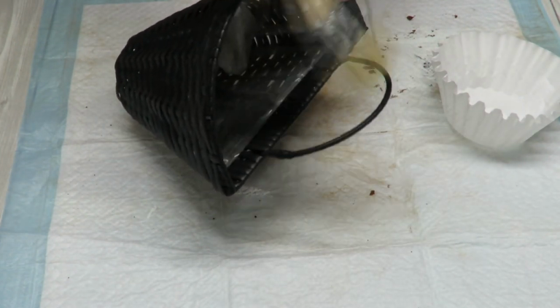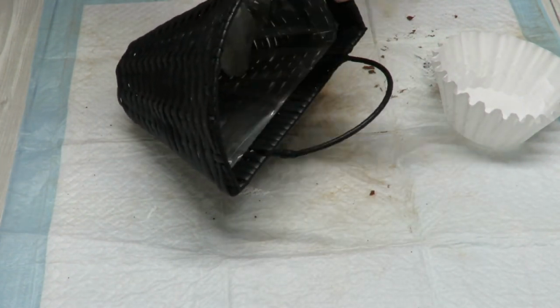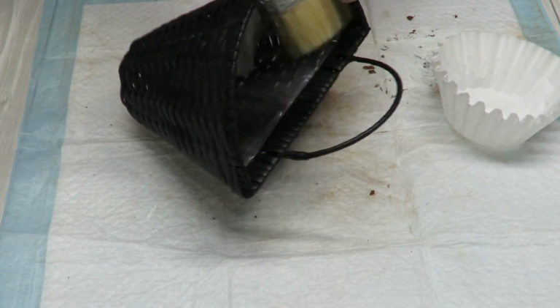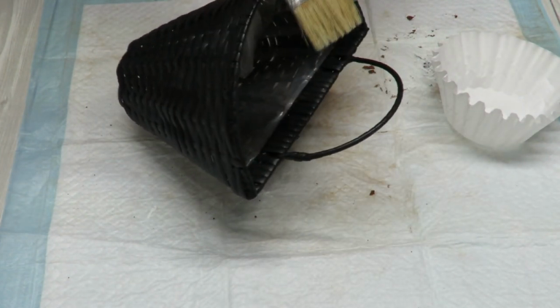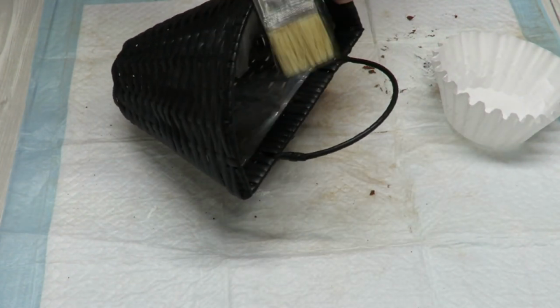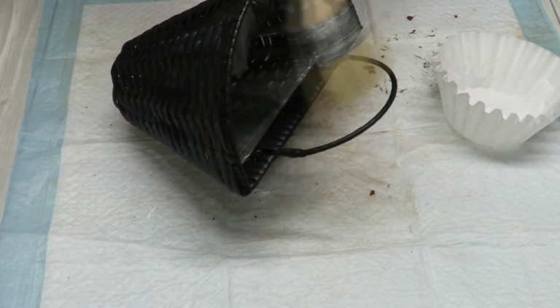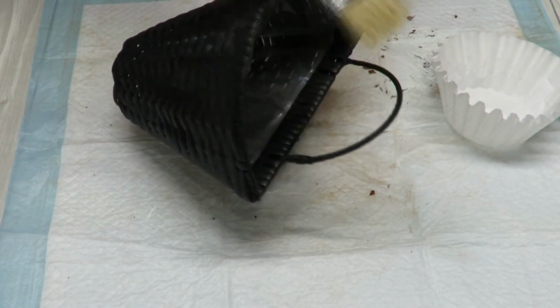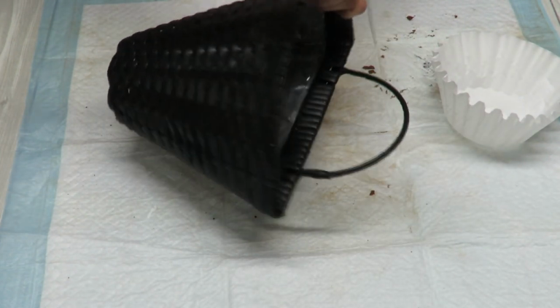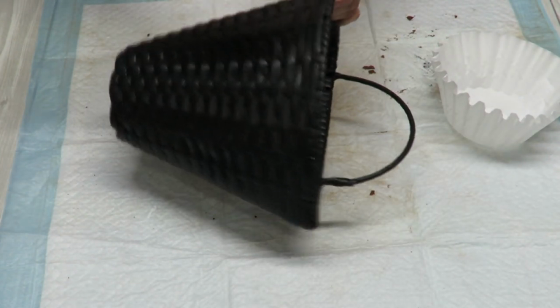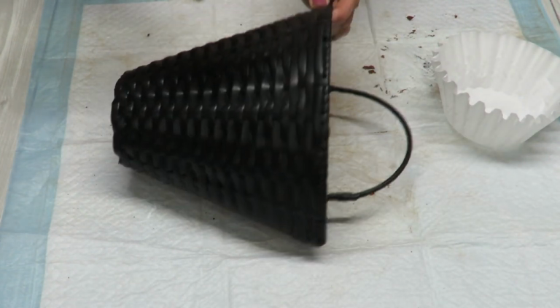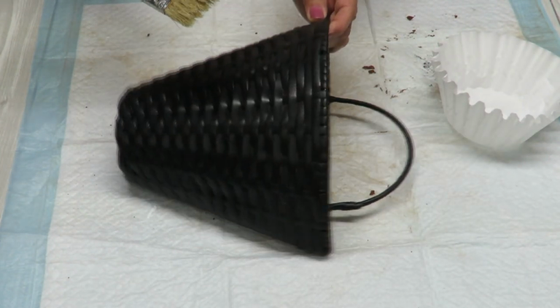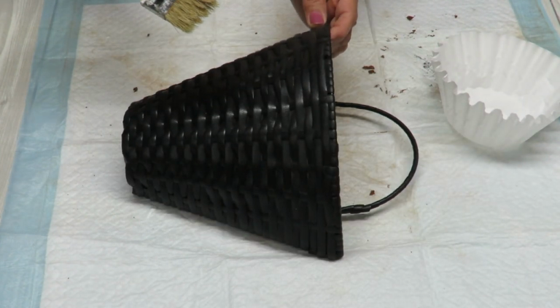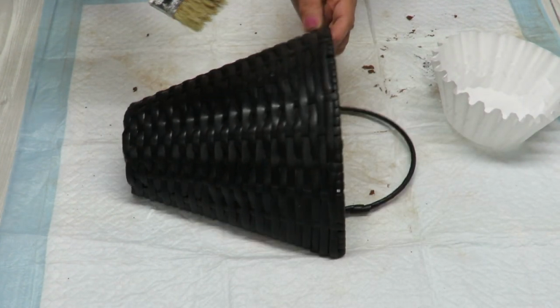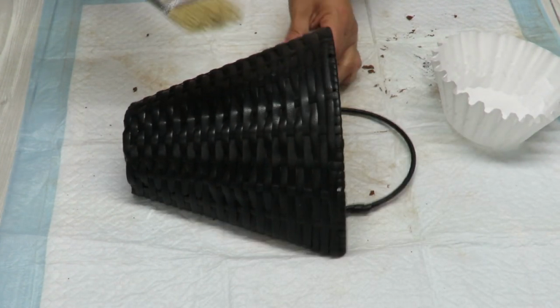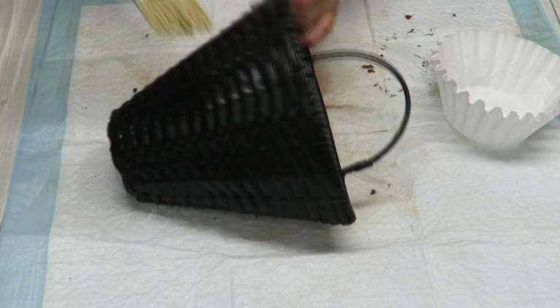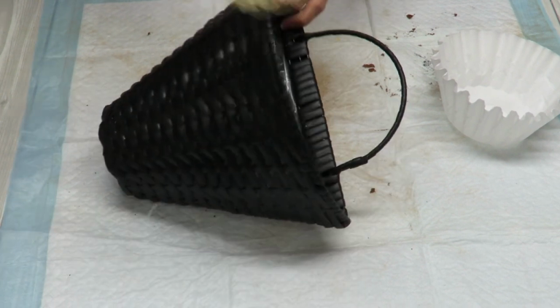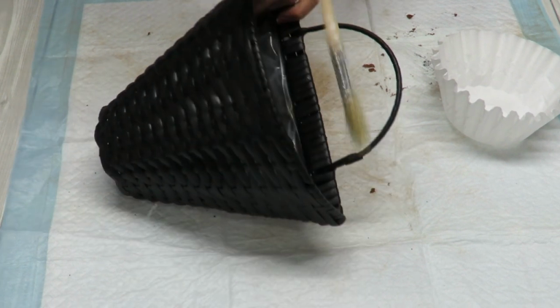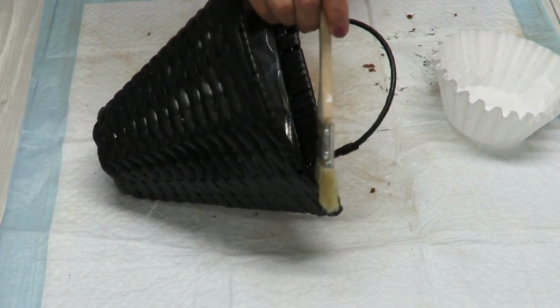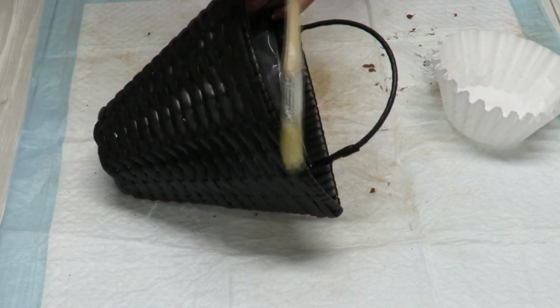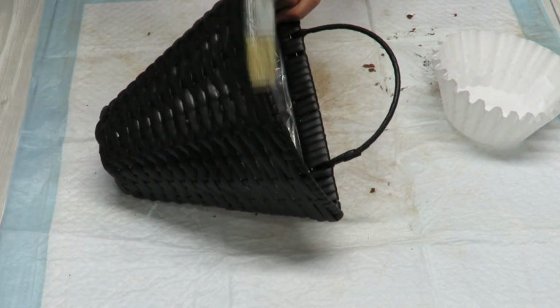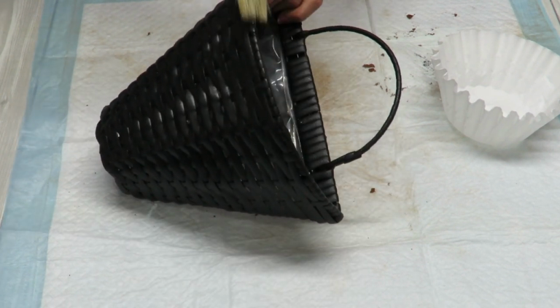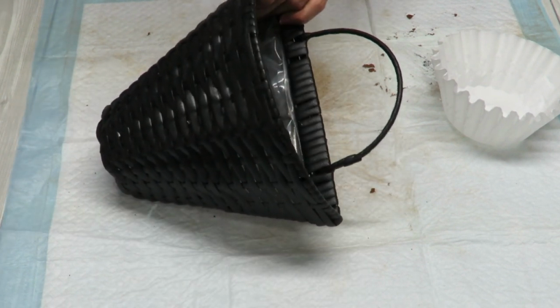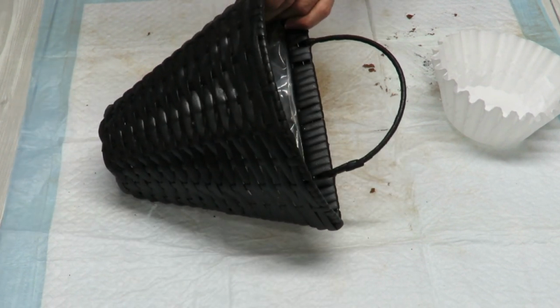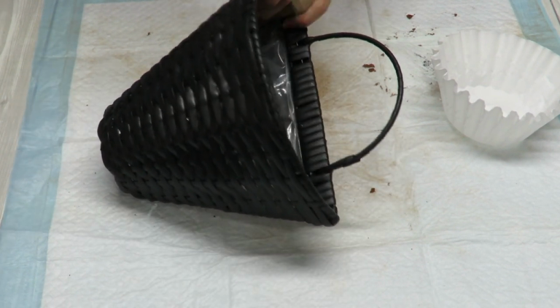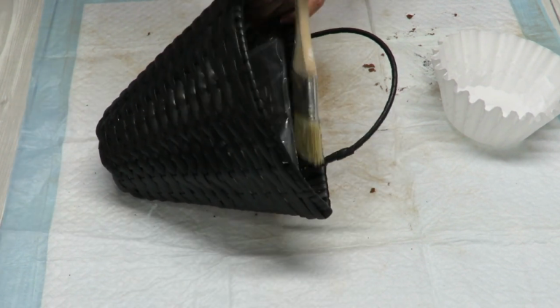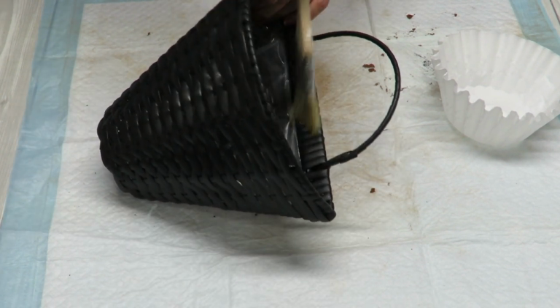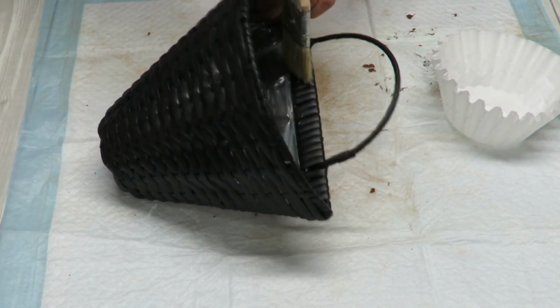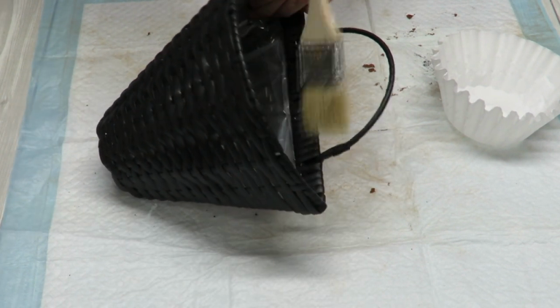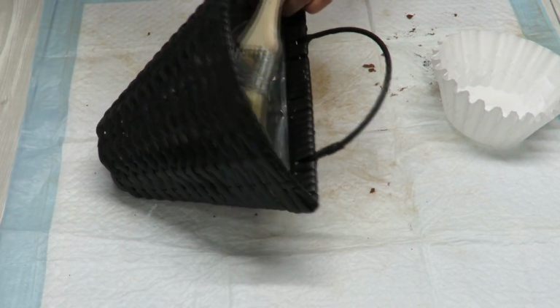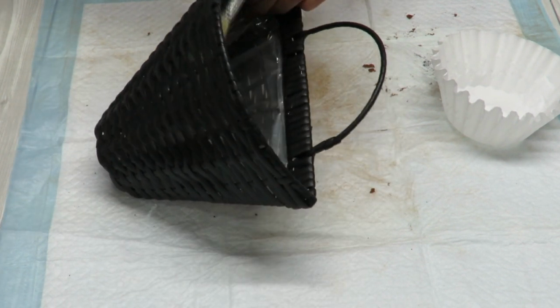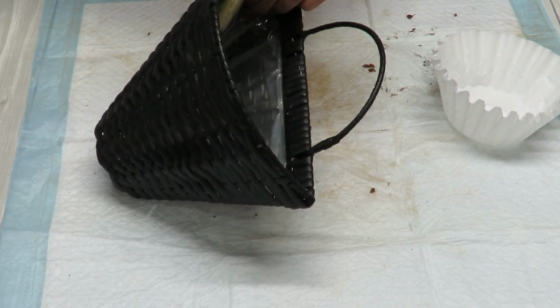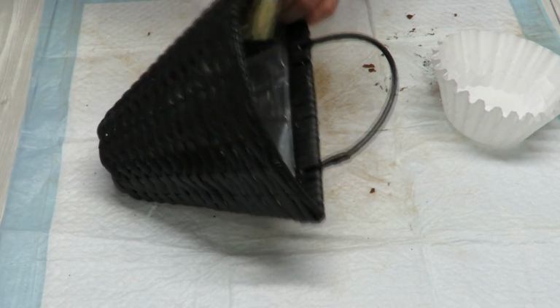I don't need to worry about the handle because I'm going to have flowers there — that's going to hide the handle. I do want to get the little edges here on the top. I won't worry about the inside.